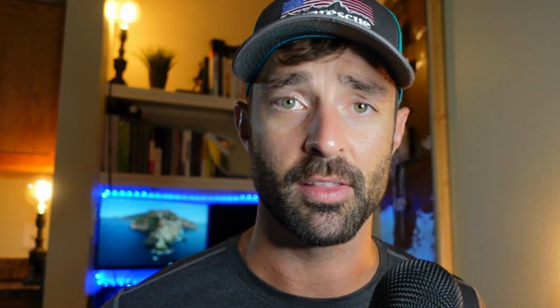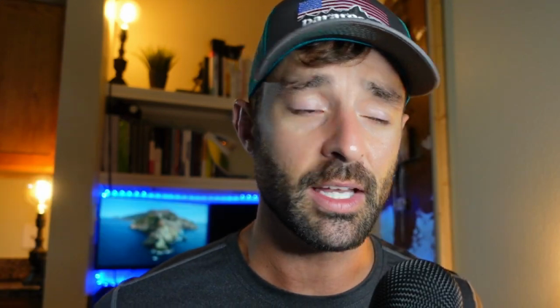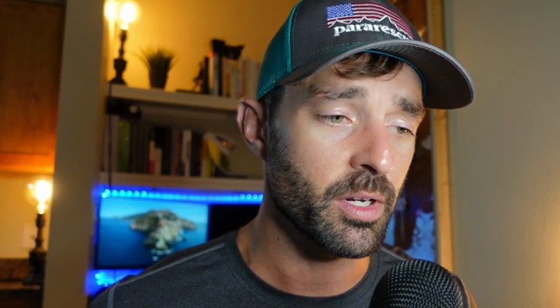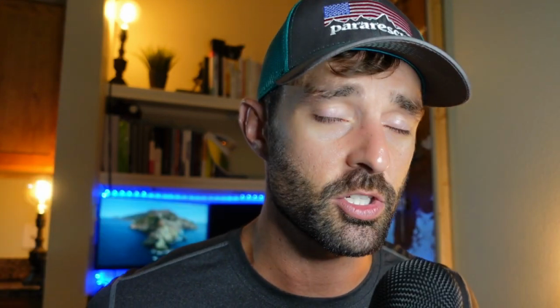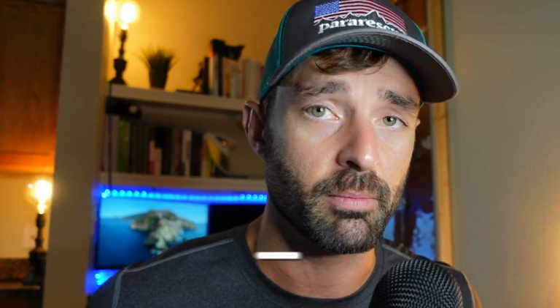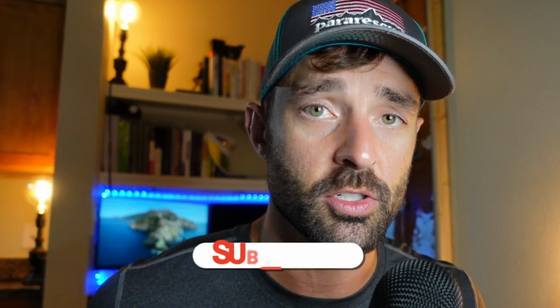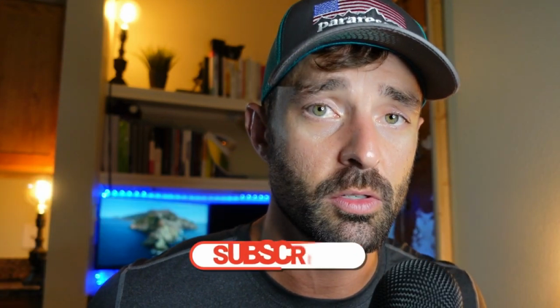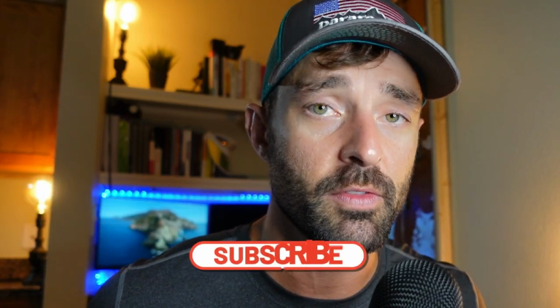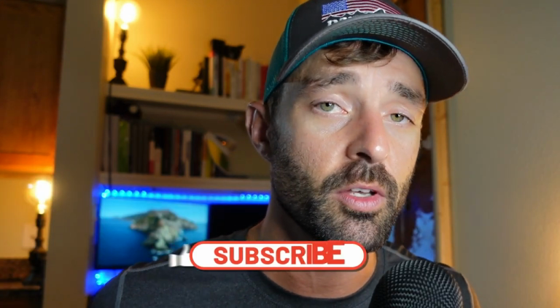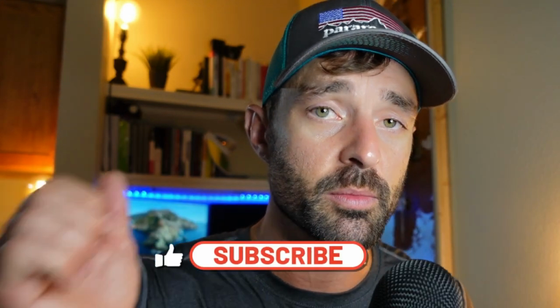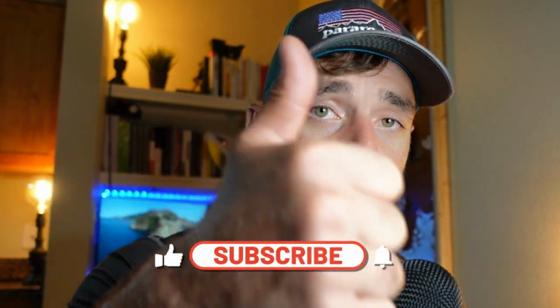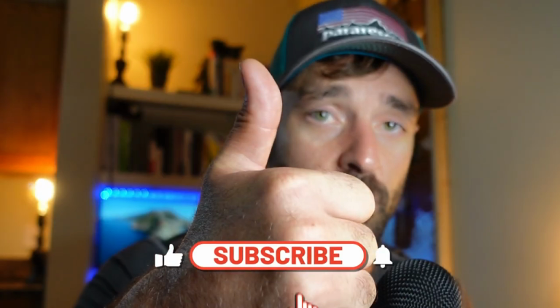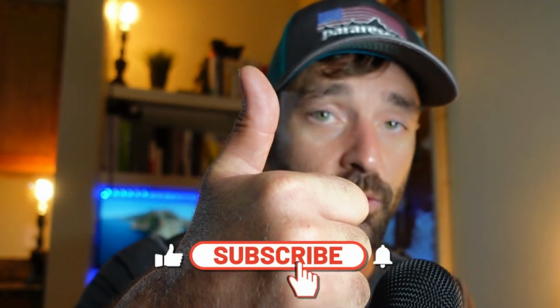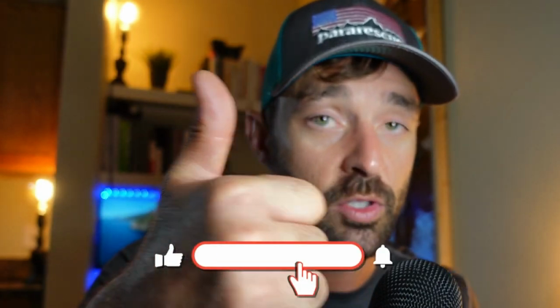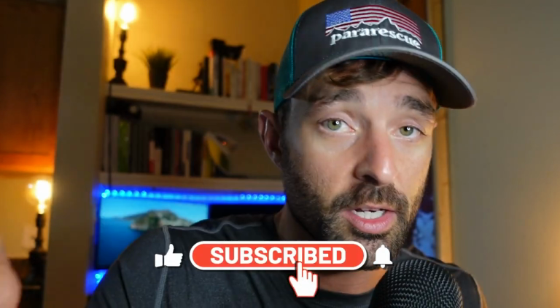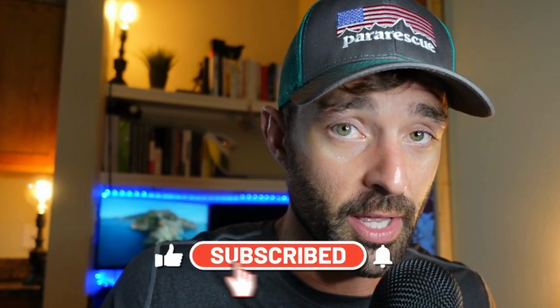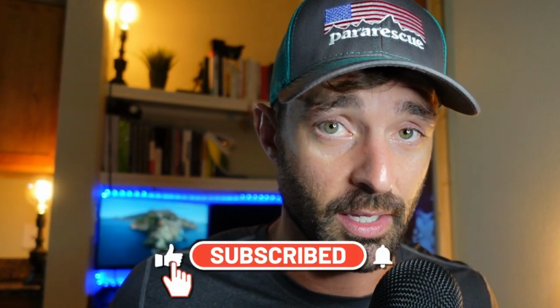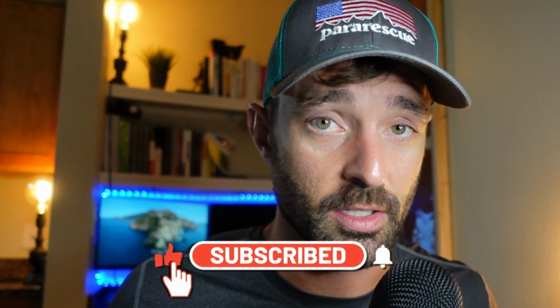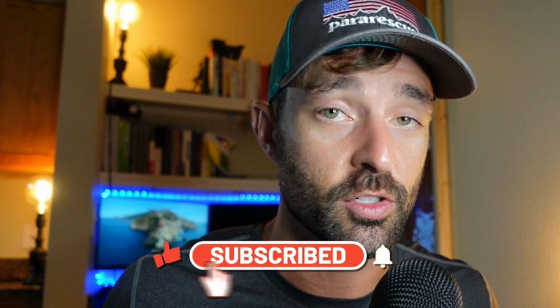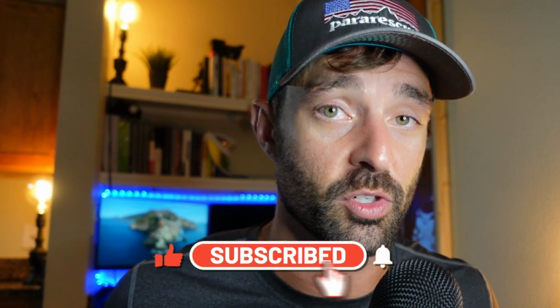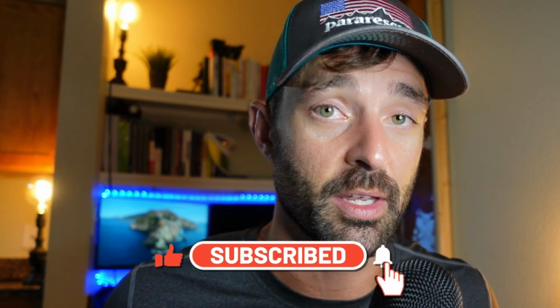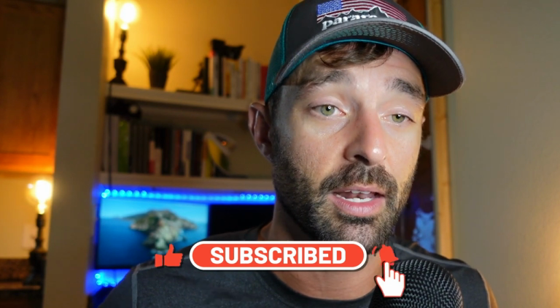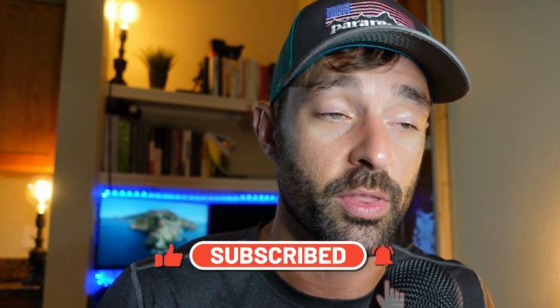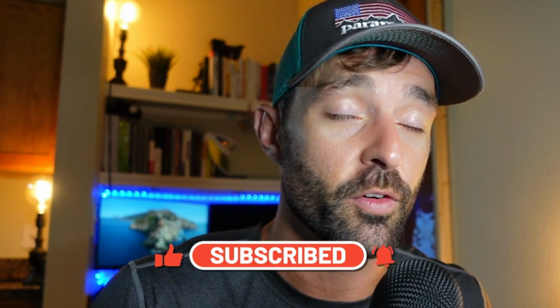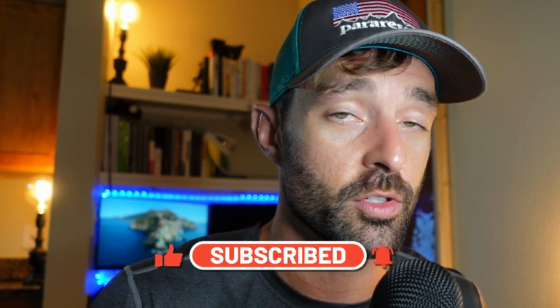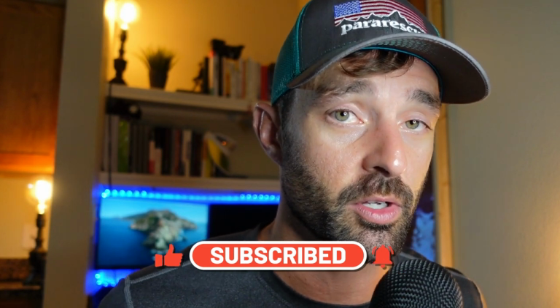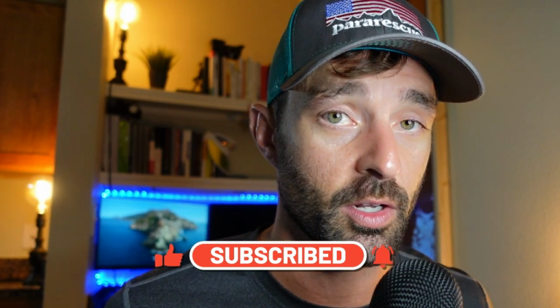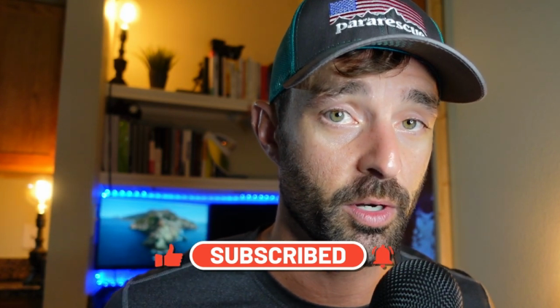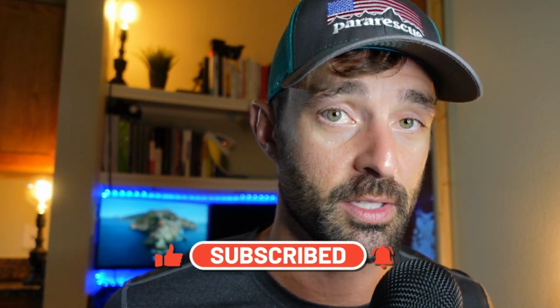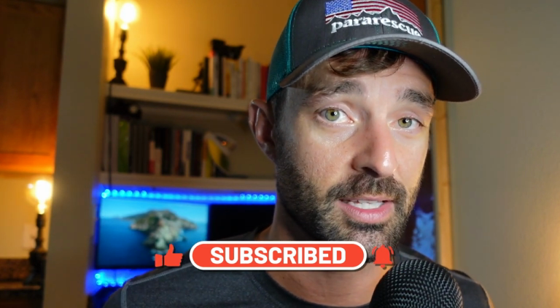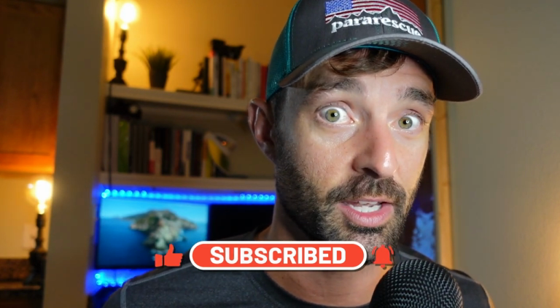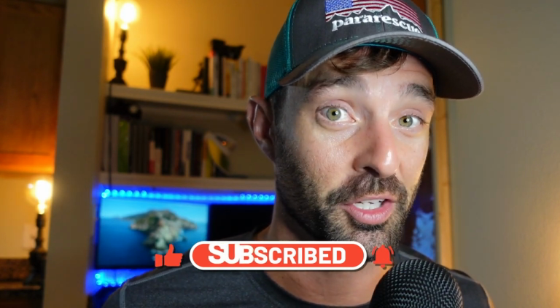Make sure you give the video a thumbs up if you do end up liking it, consider subscribing, and without further ado, let's go ahead and open up these skates and take a look.